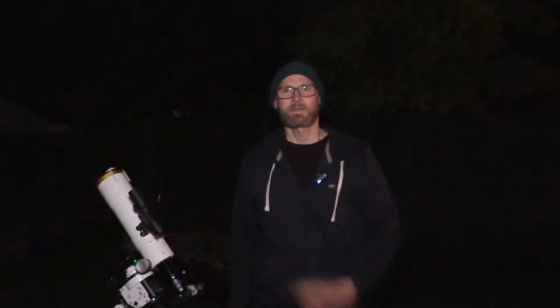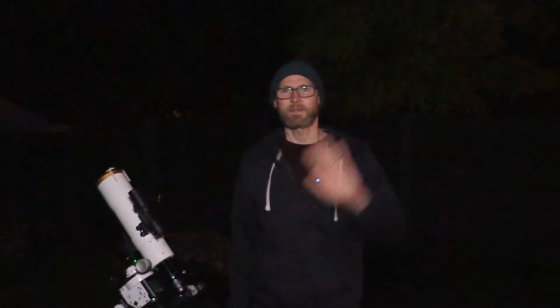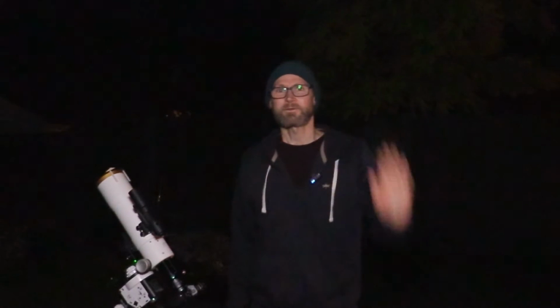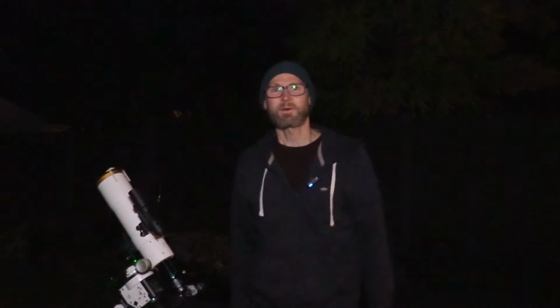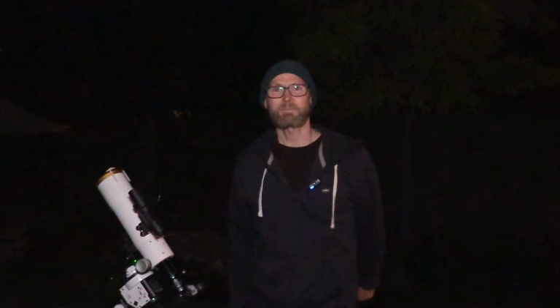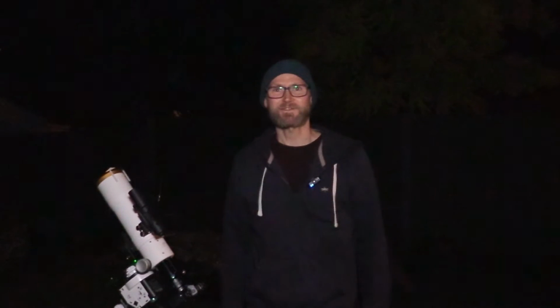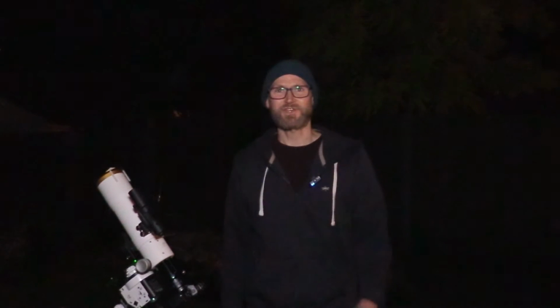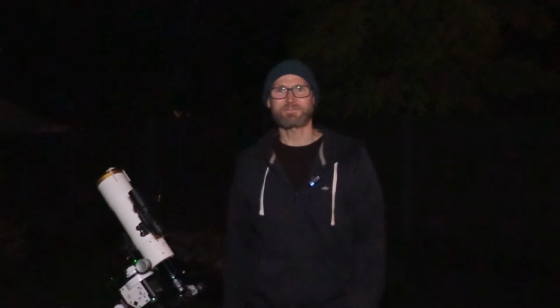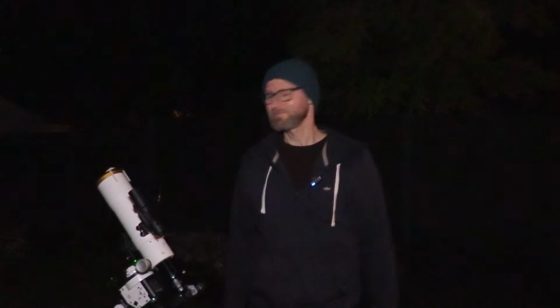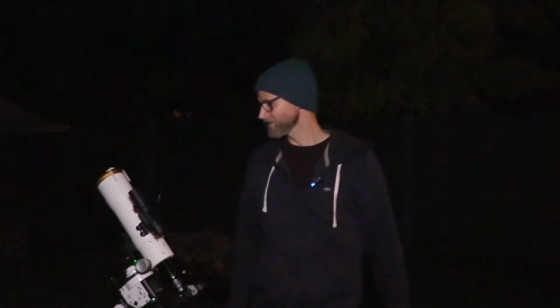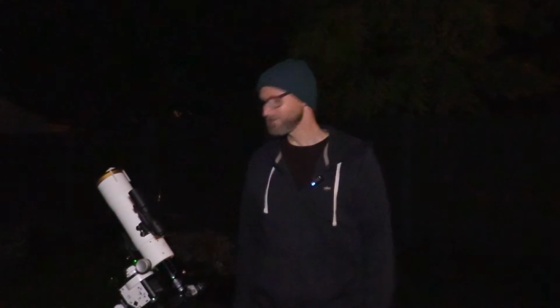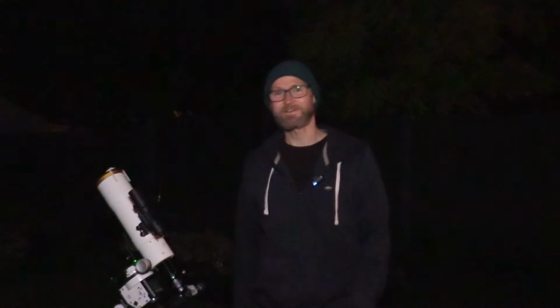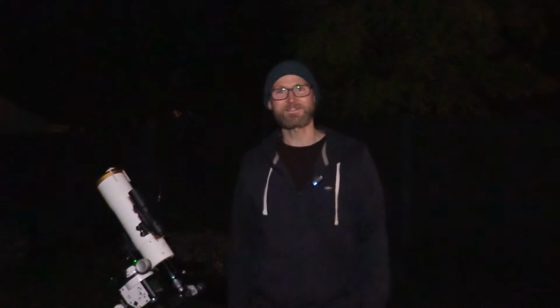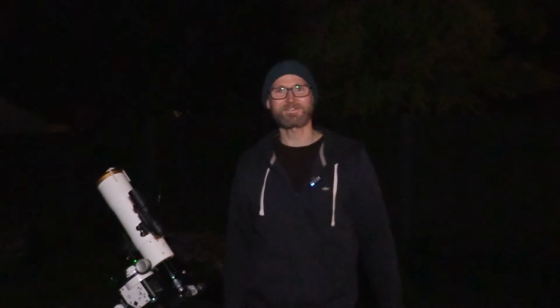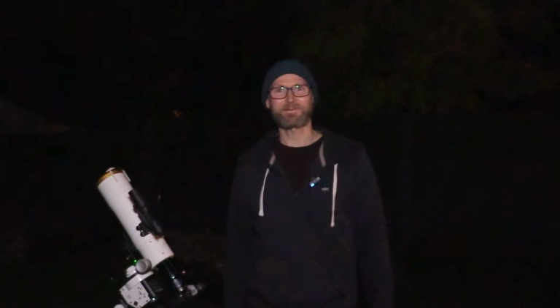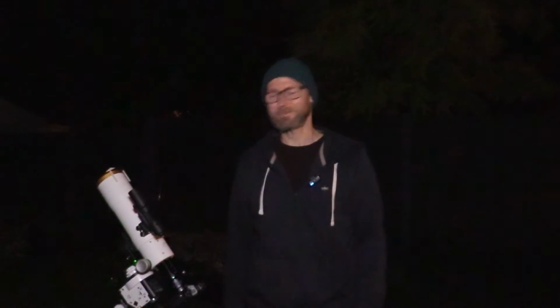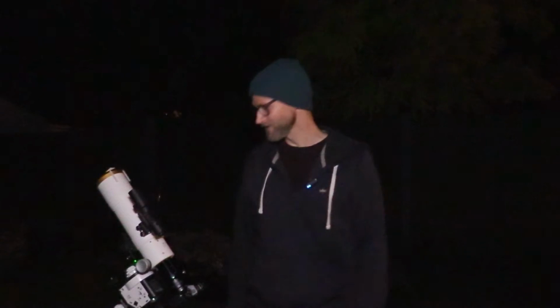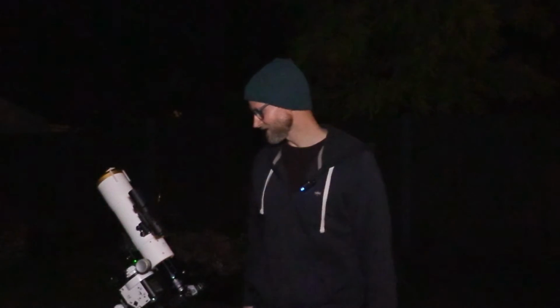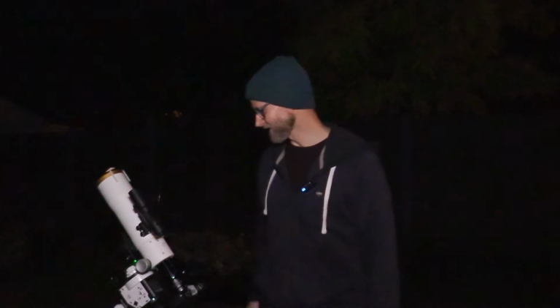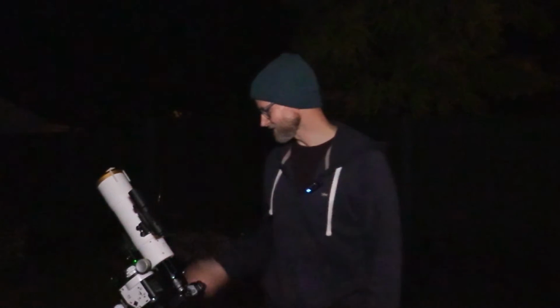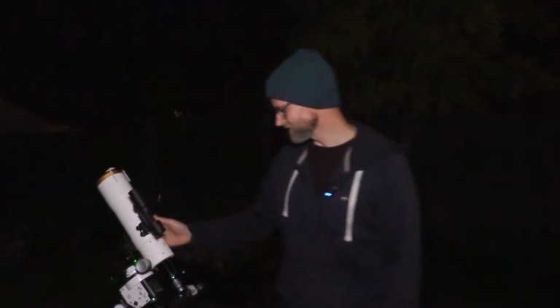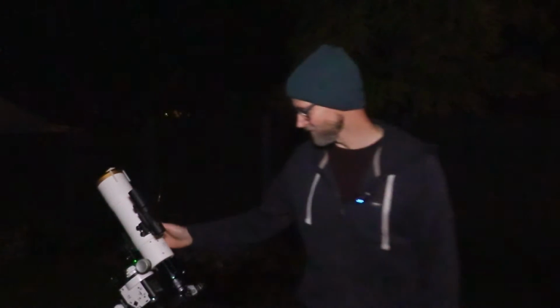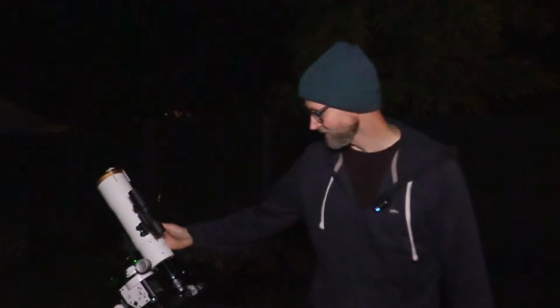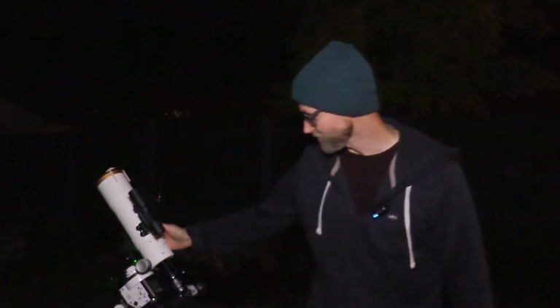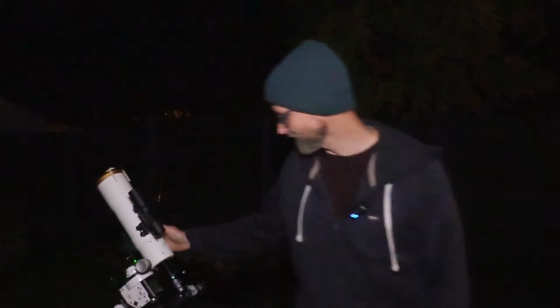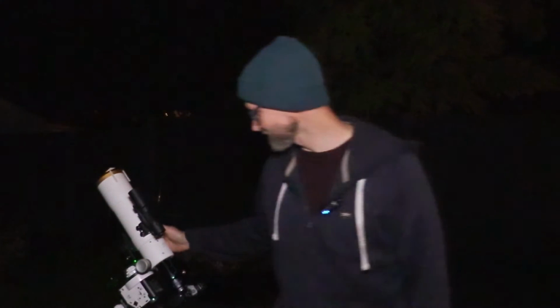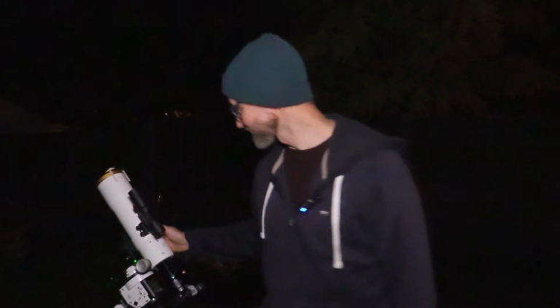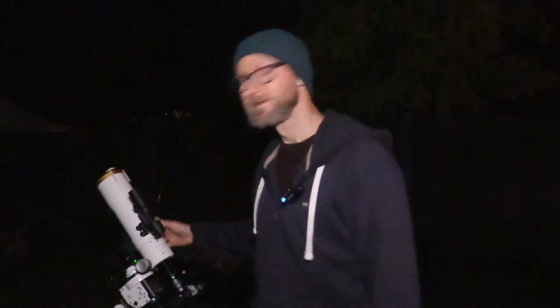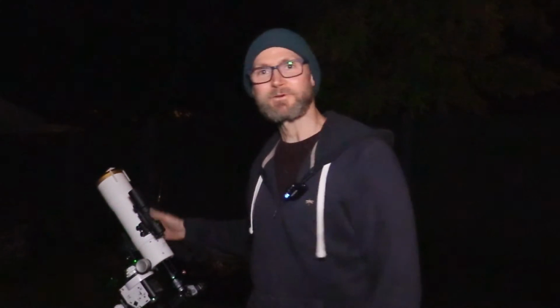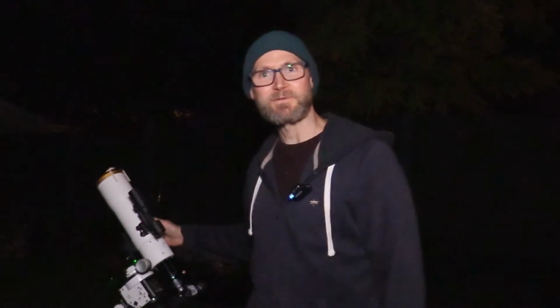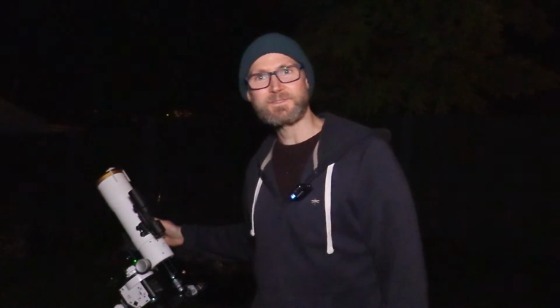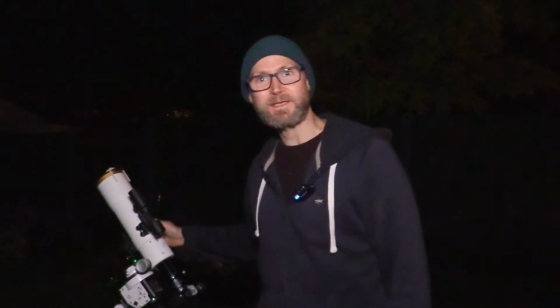Hello, welcome back to the channel. My name's Chris and tonight we're going to be taking out this Star Adventure mount for a bit of a spin.